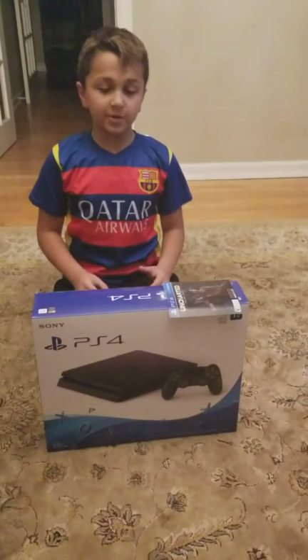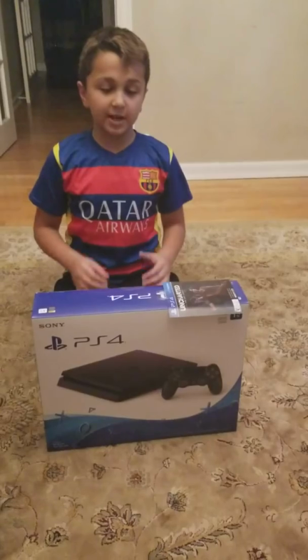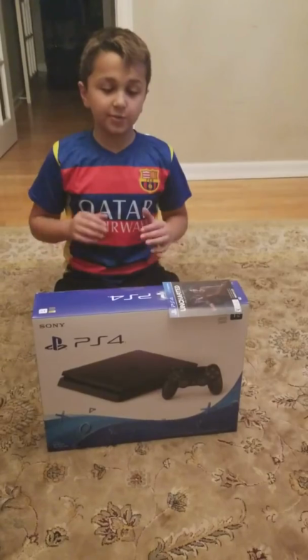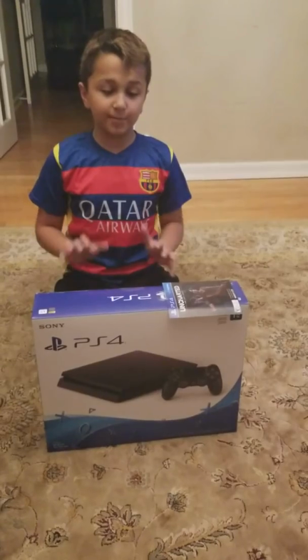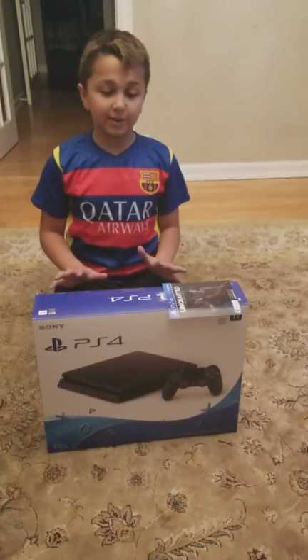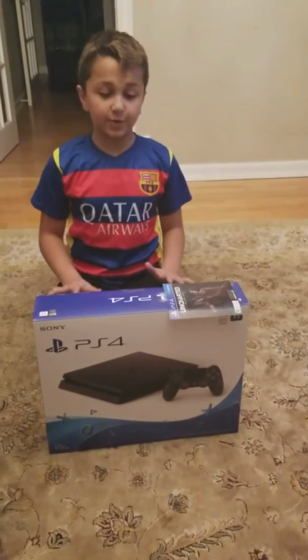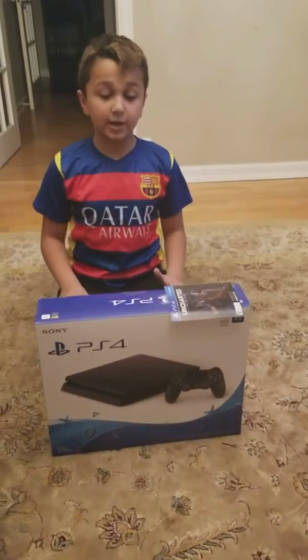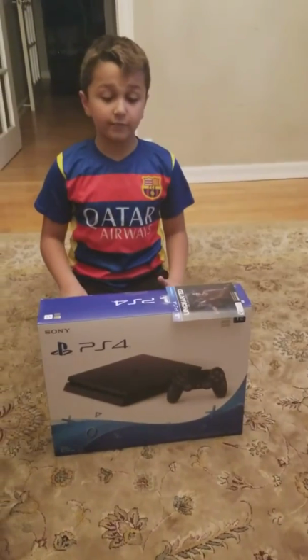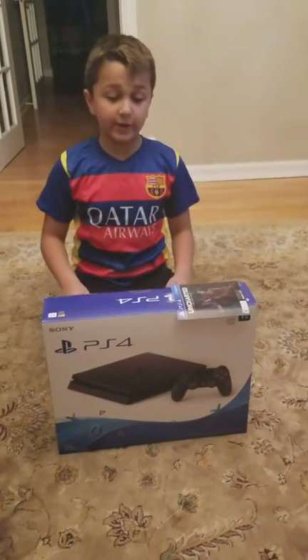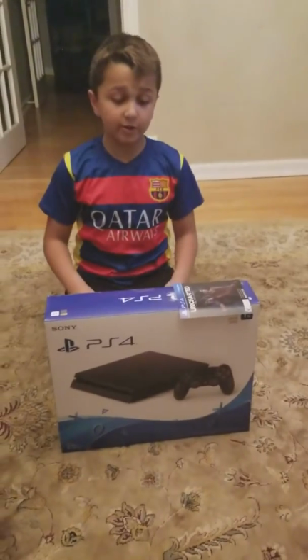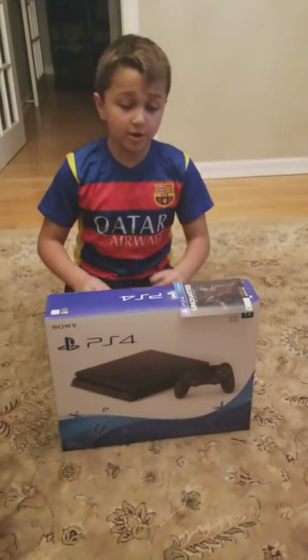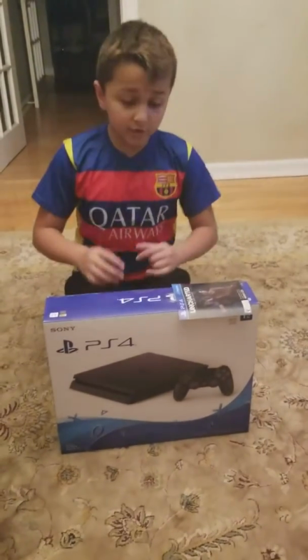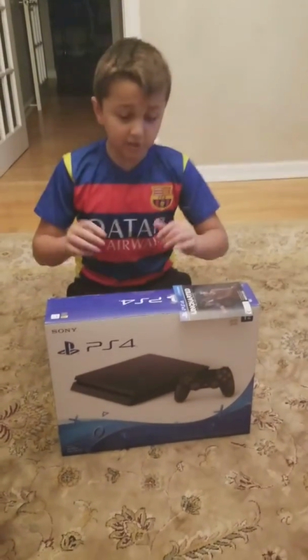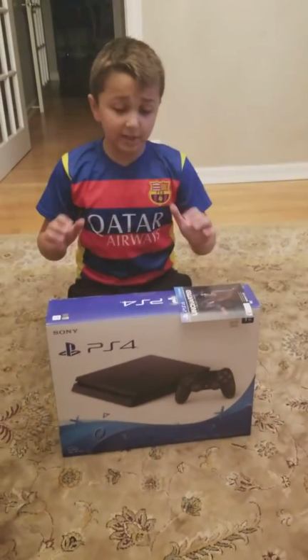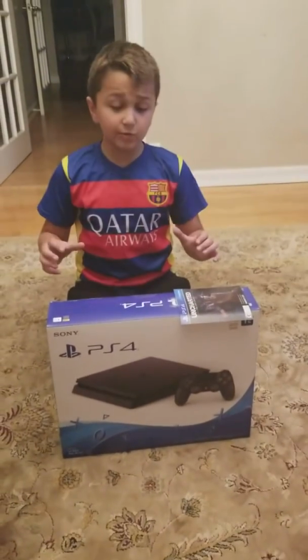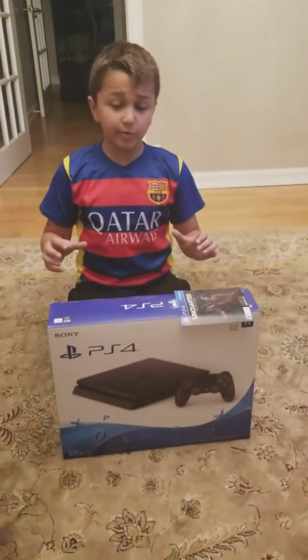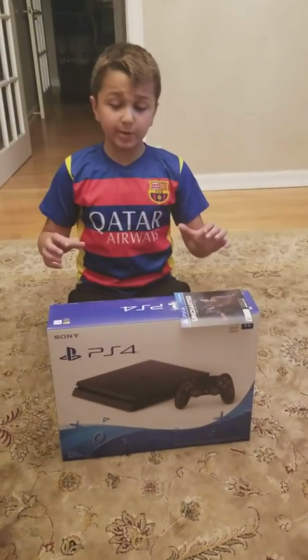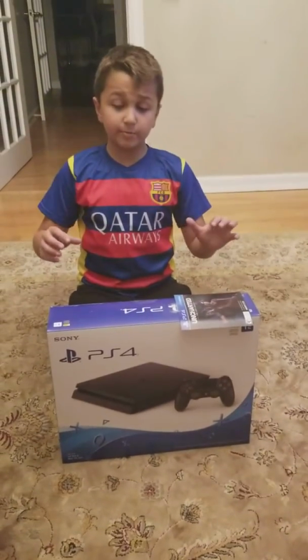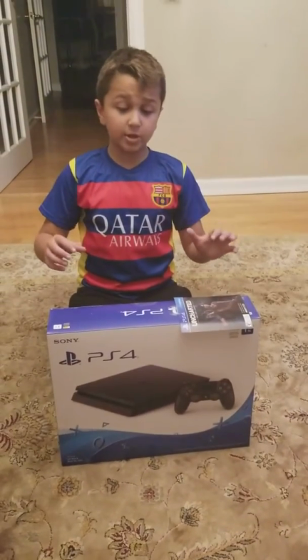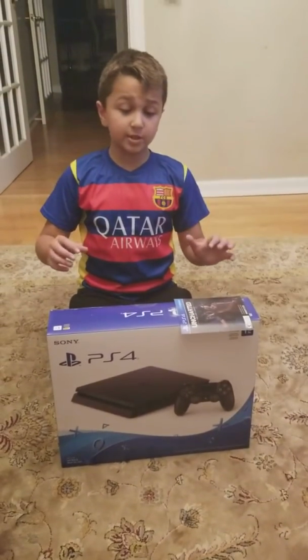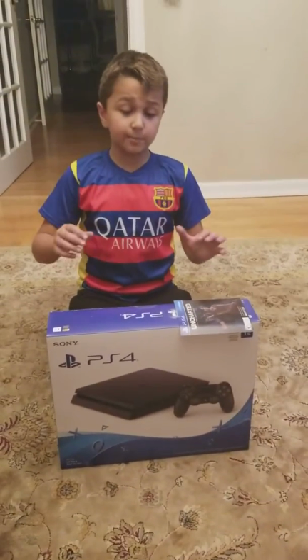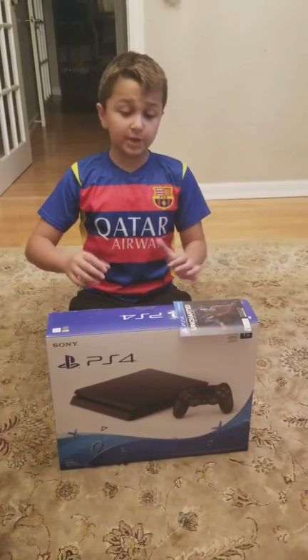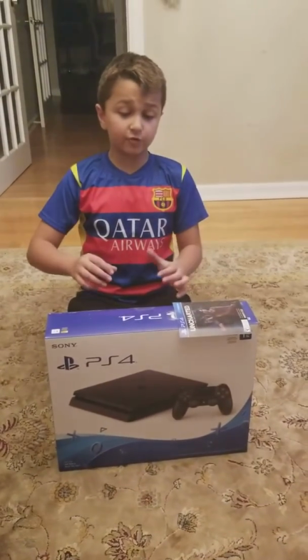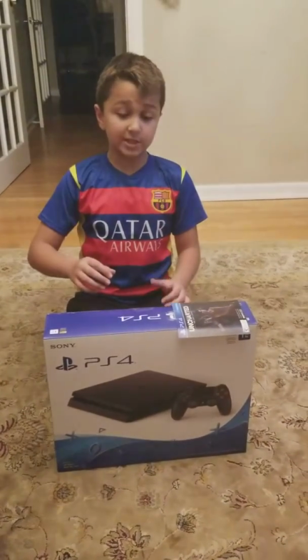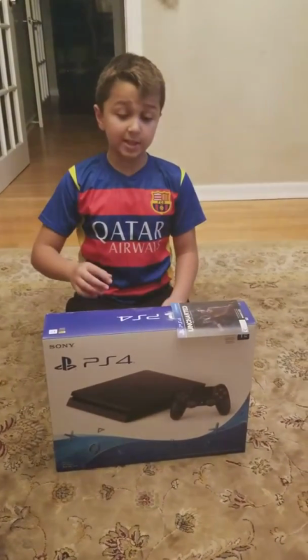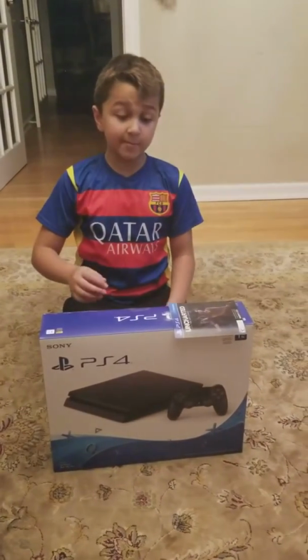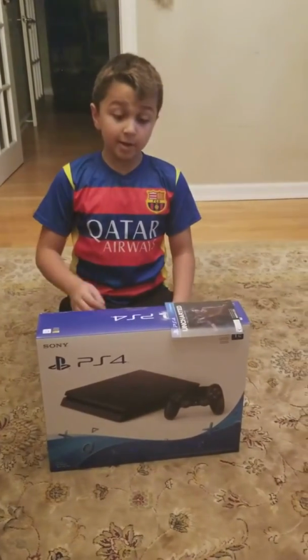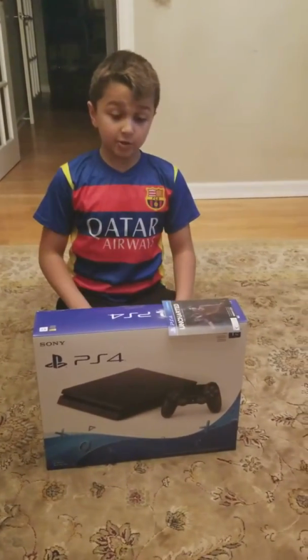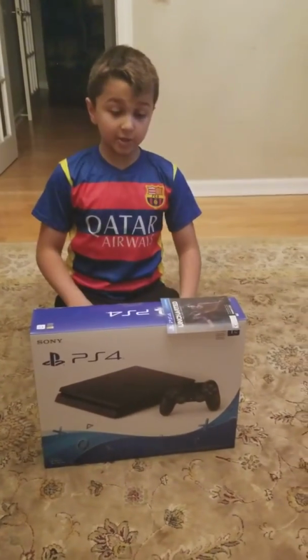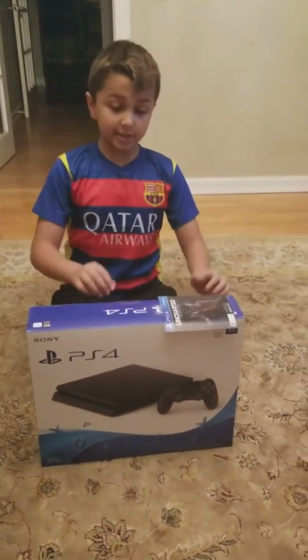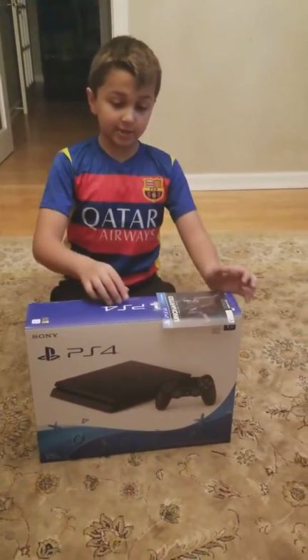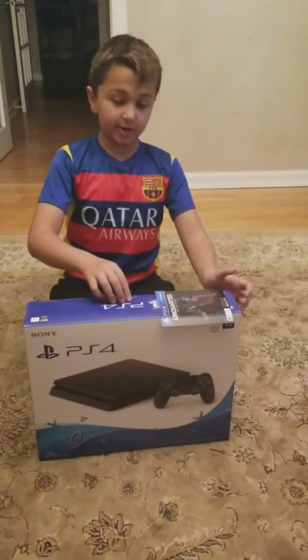You guys, we are back with another video. So today we will be unboxing the PS4 Slim, so let's get started.